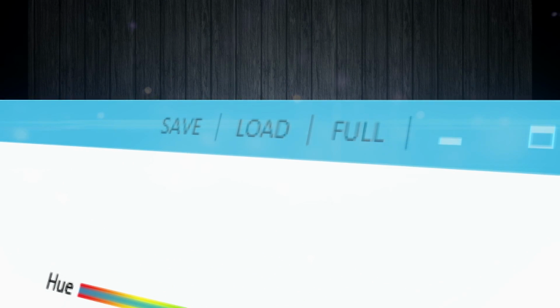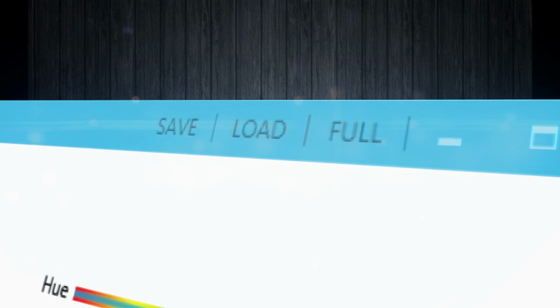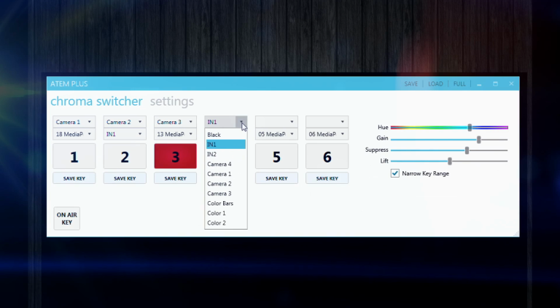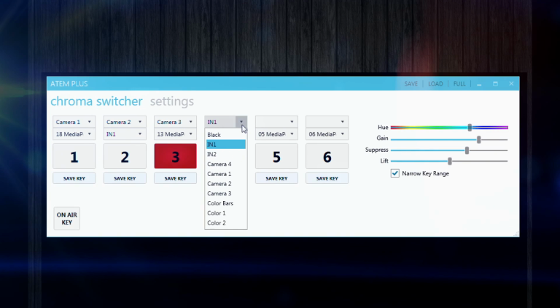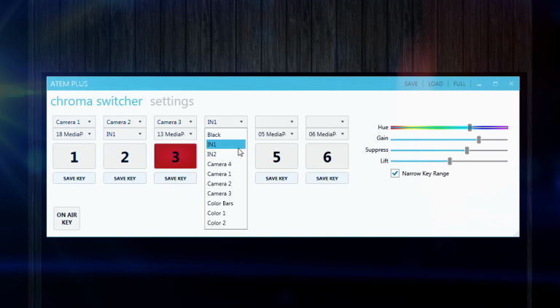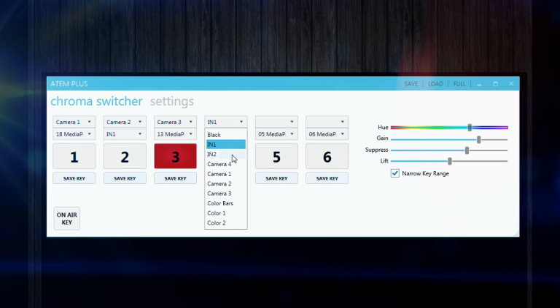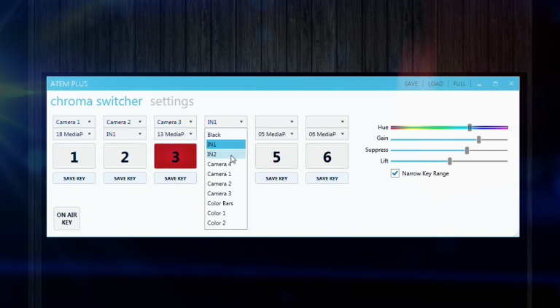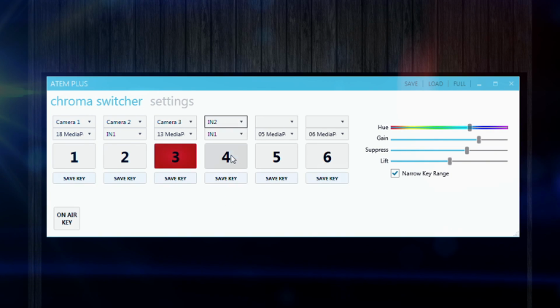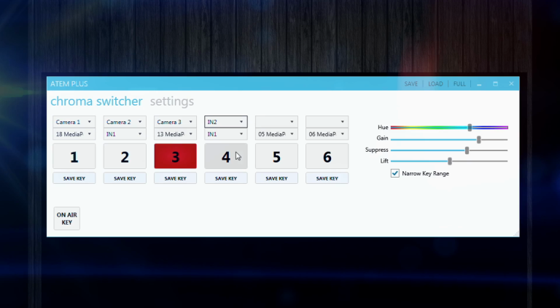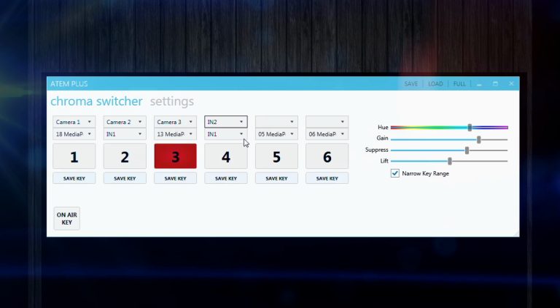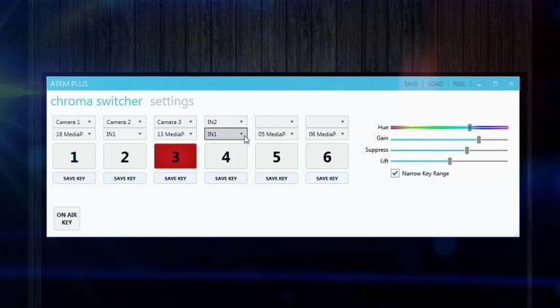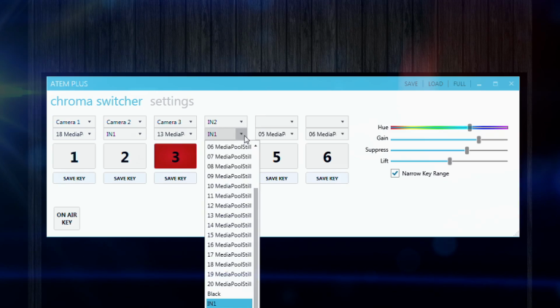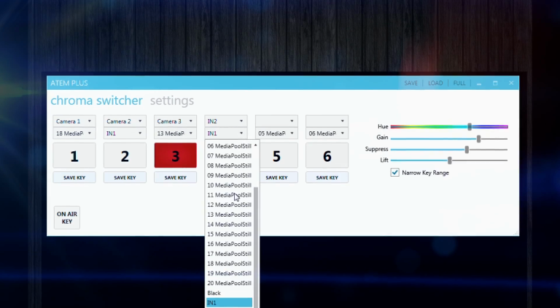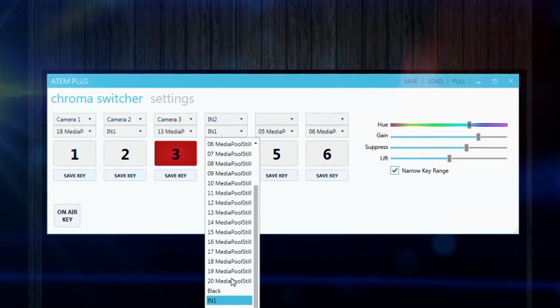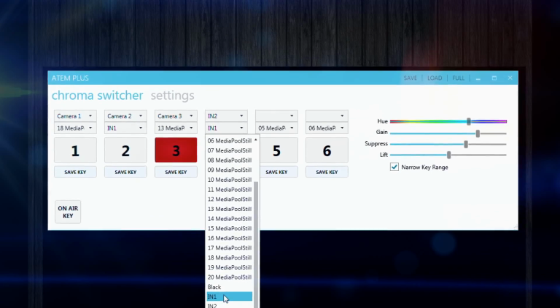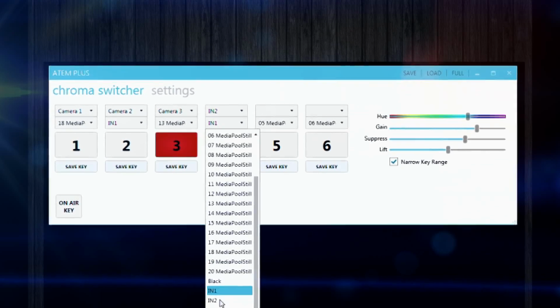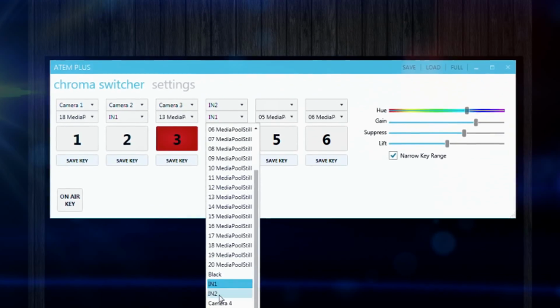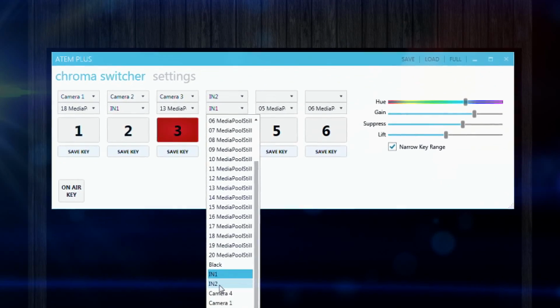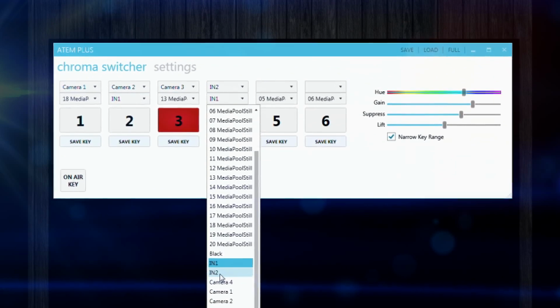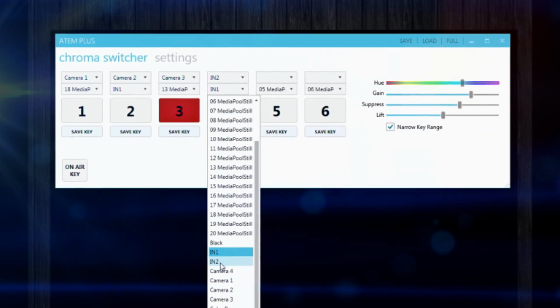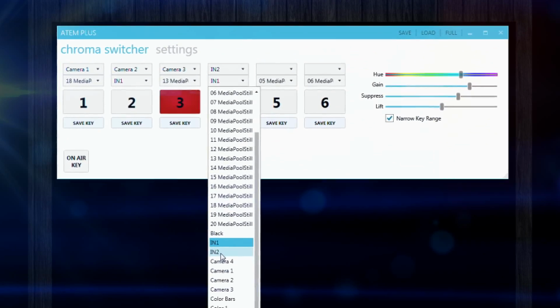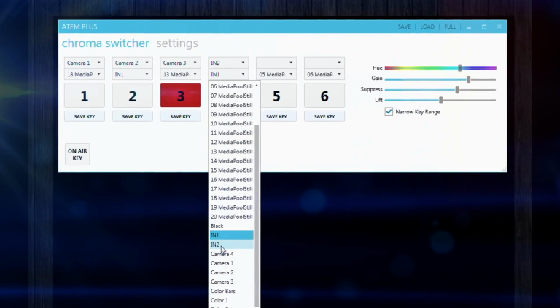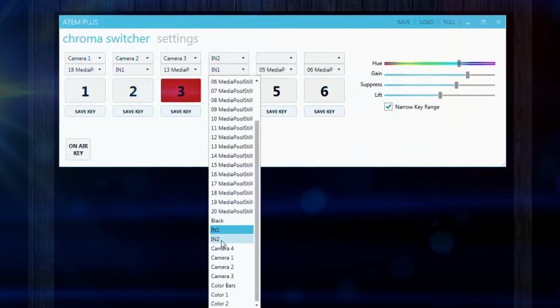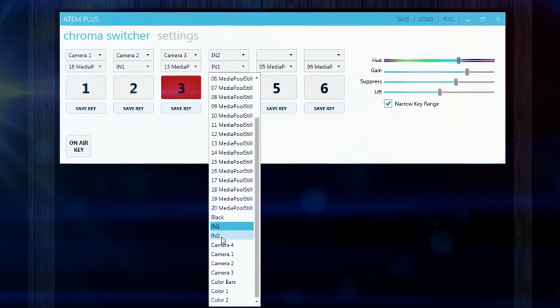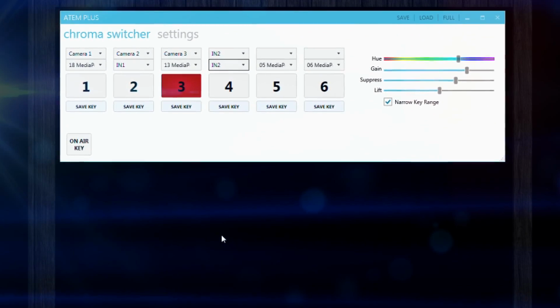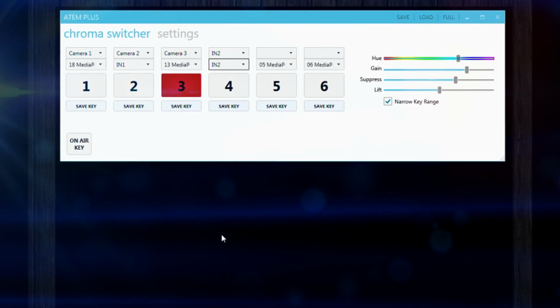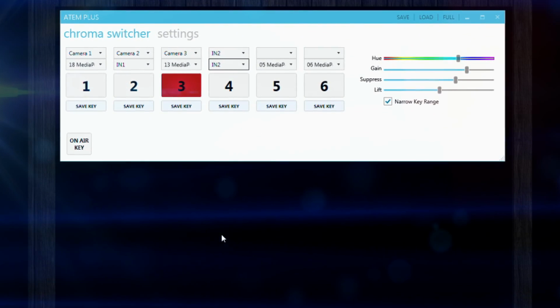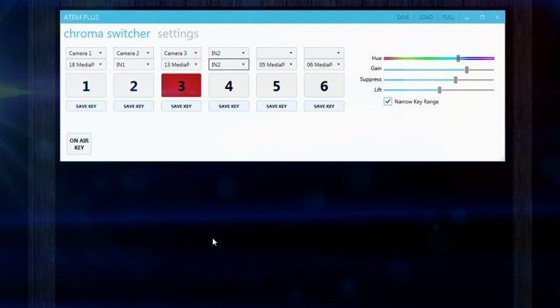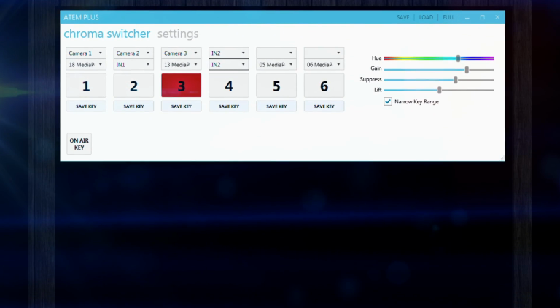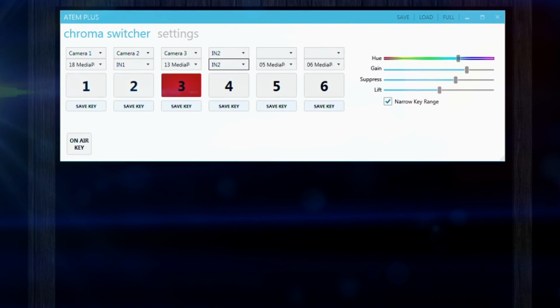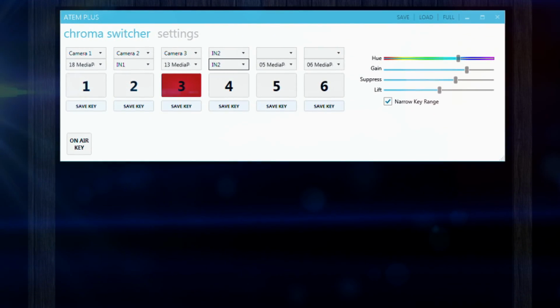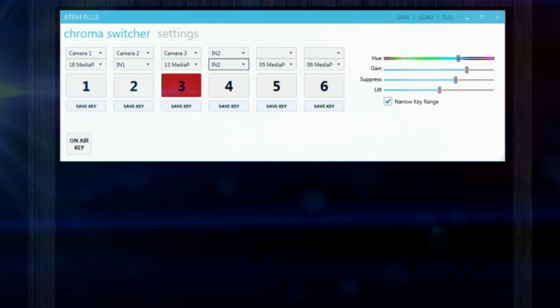If you don't need a keyed input, simply choose fill and background as the same input.